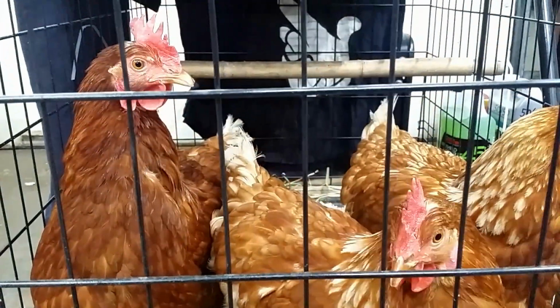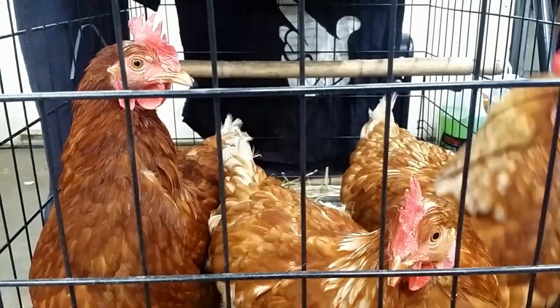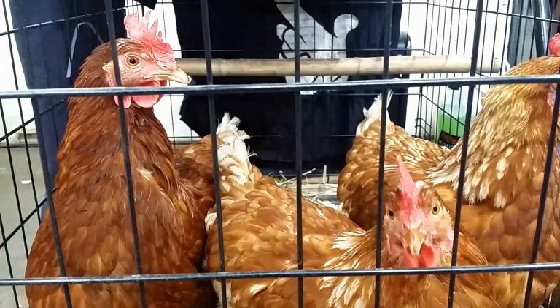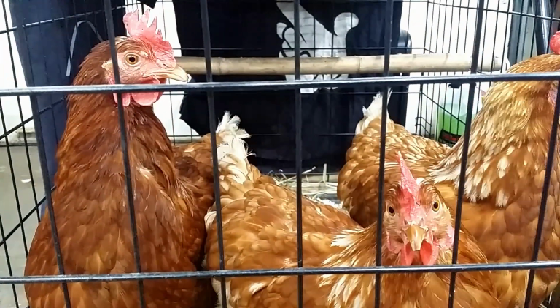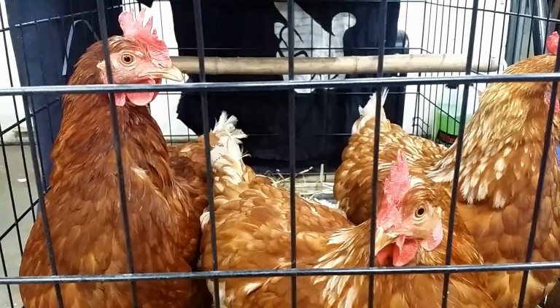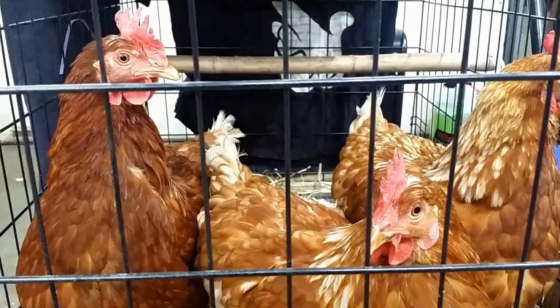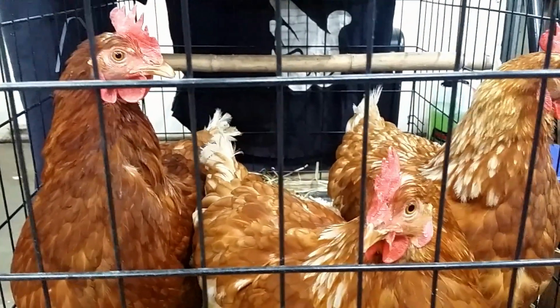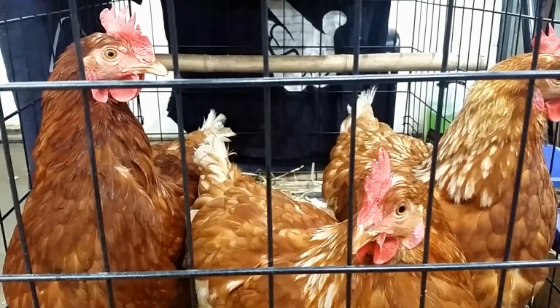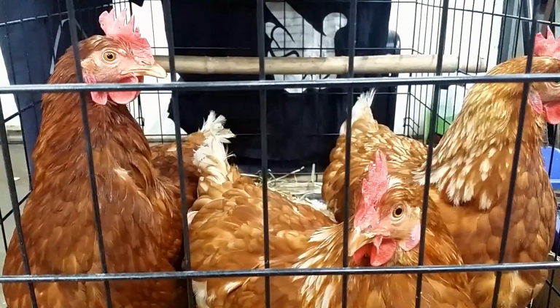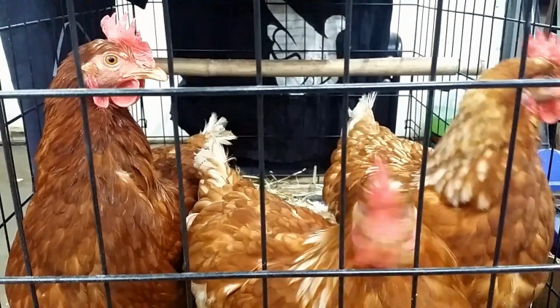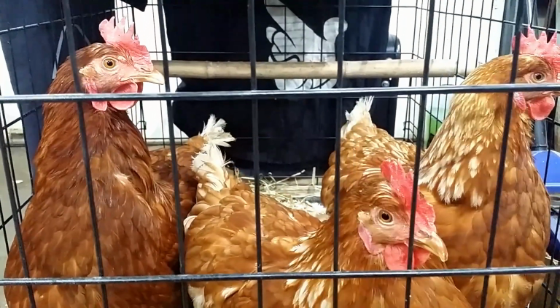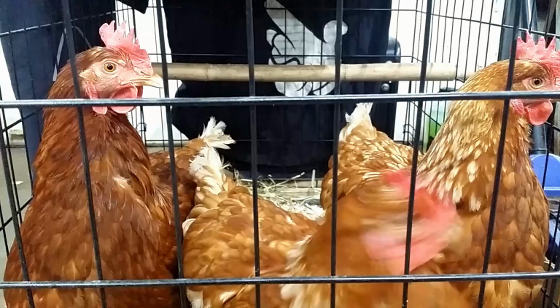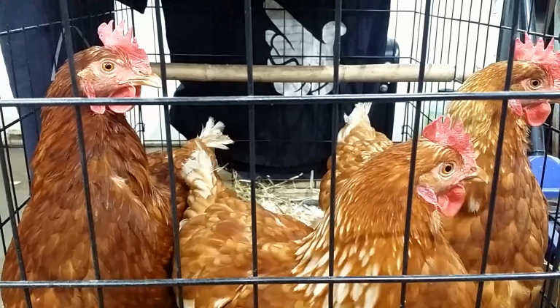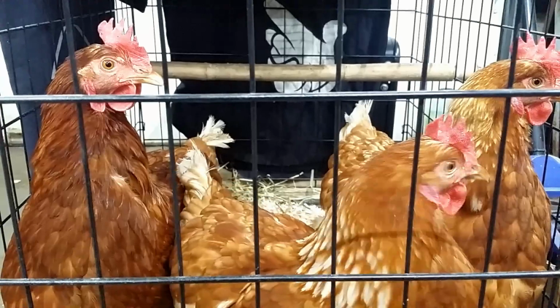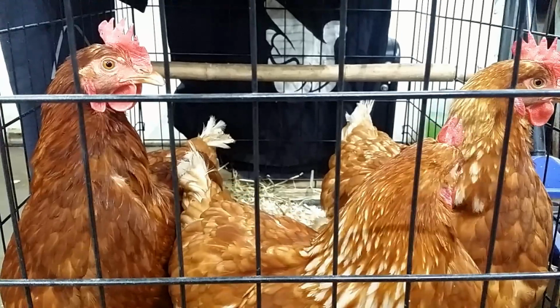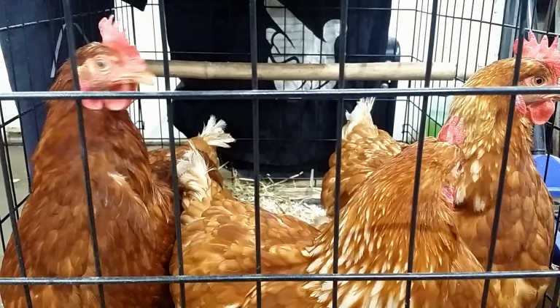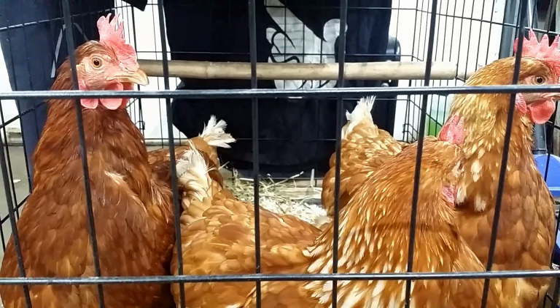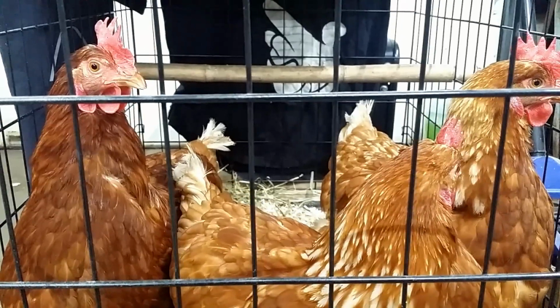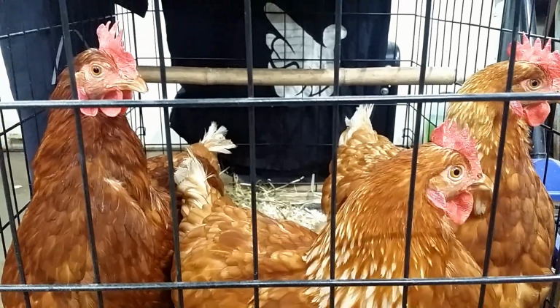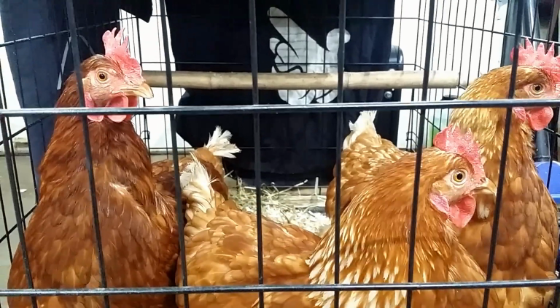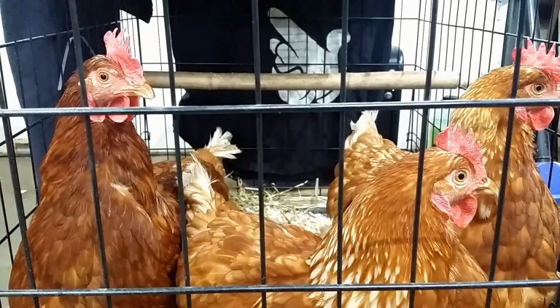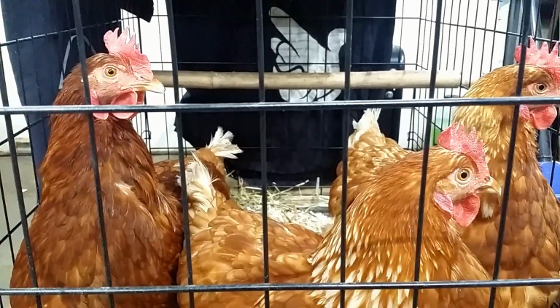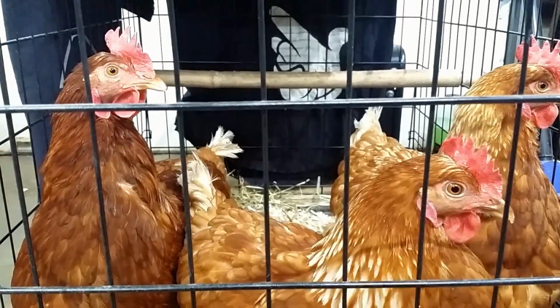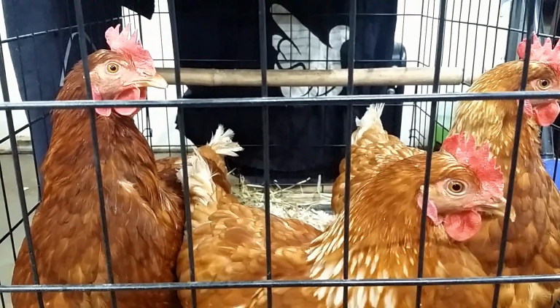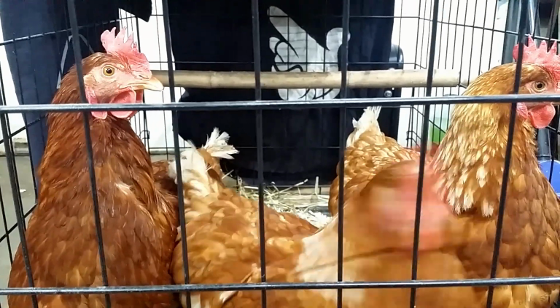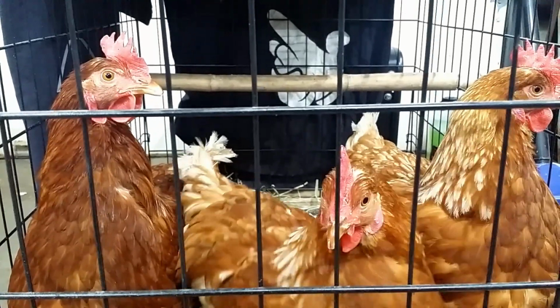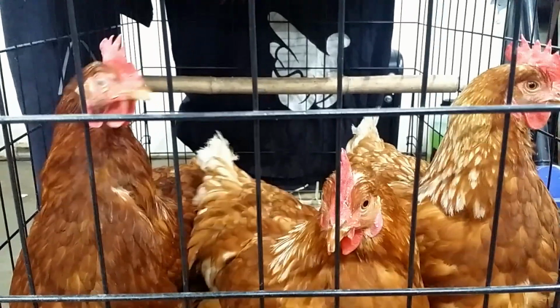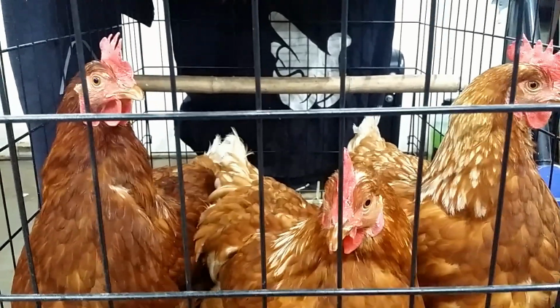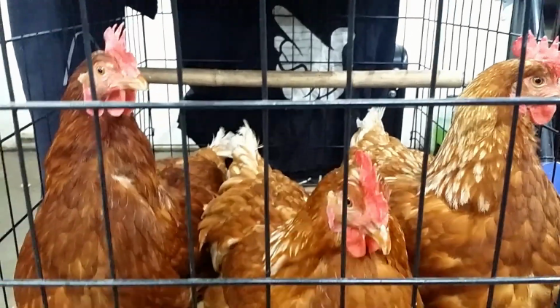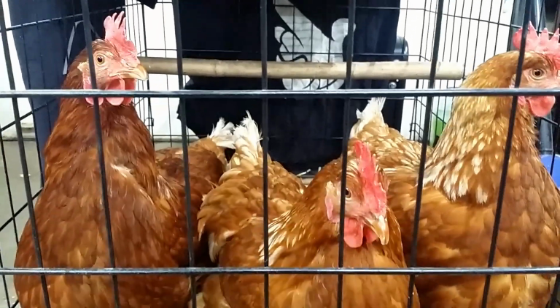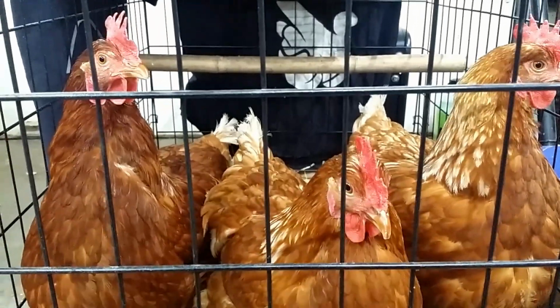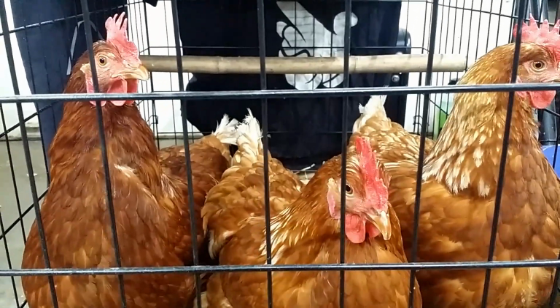Hey, what's going on? We agreed on three eggs per day. I am short one today. Where is my egg?